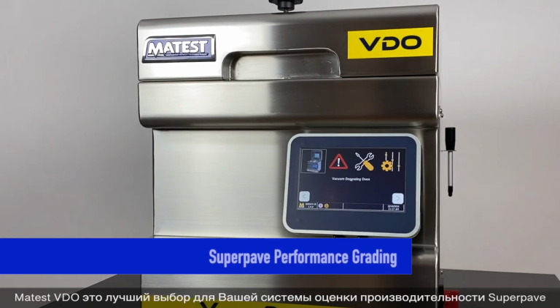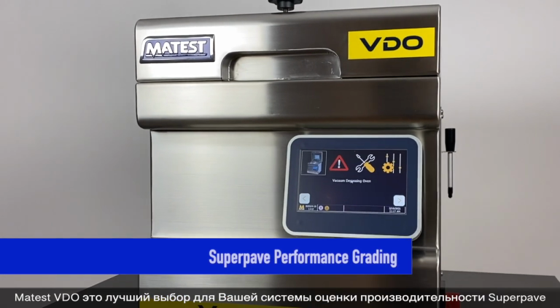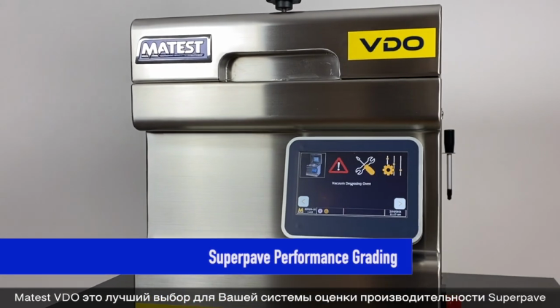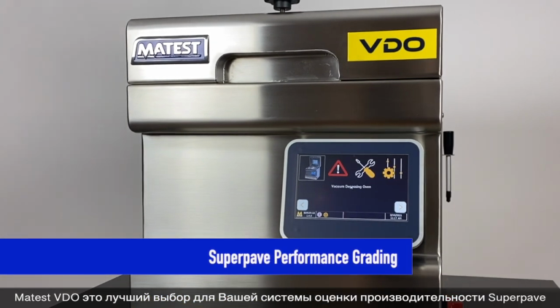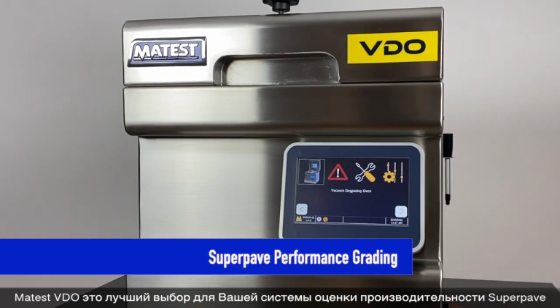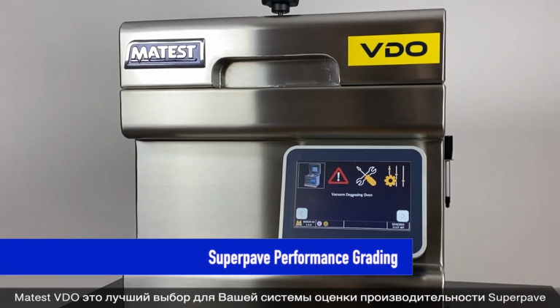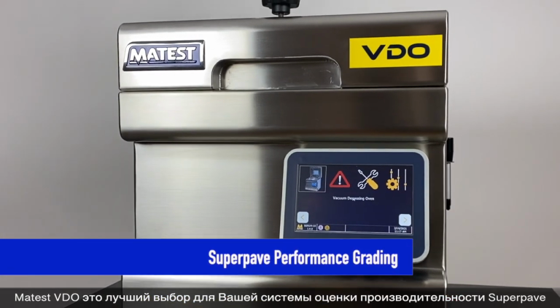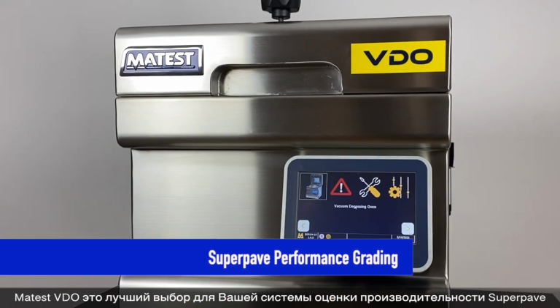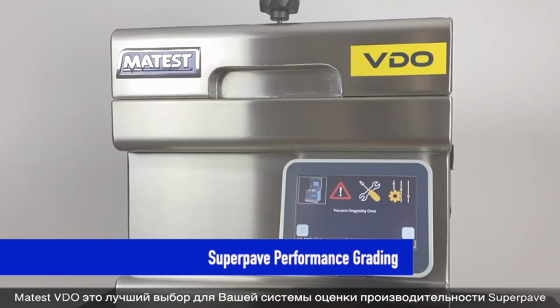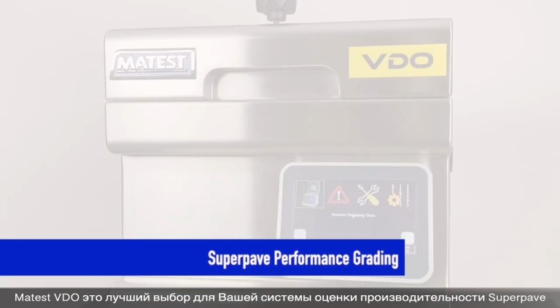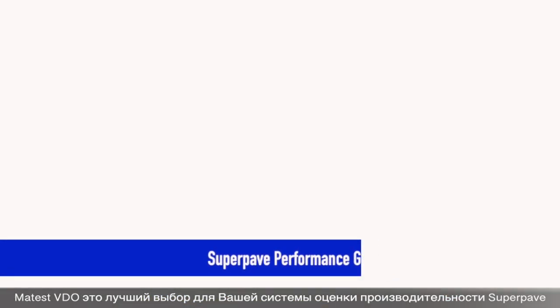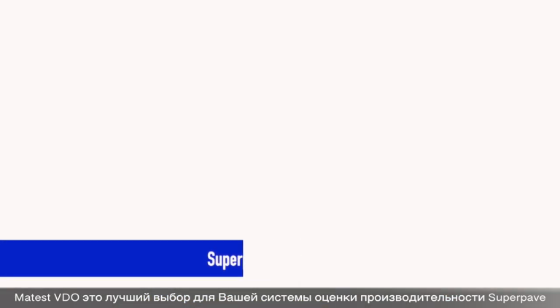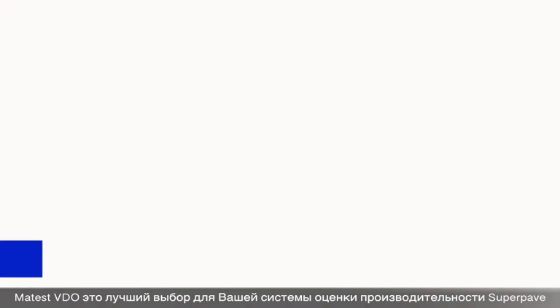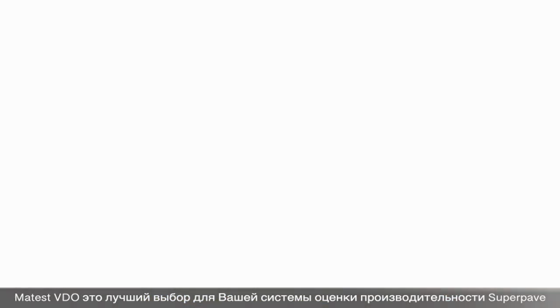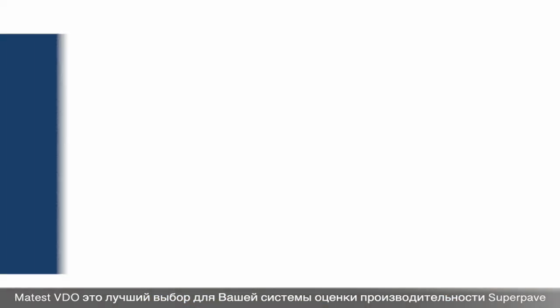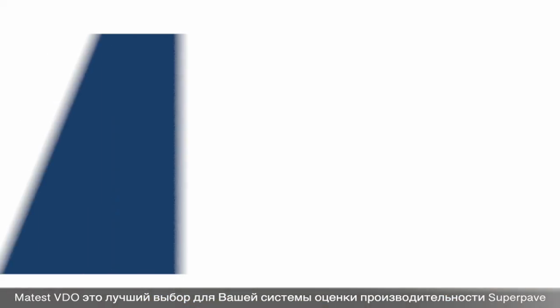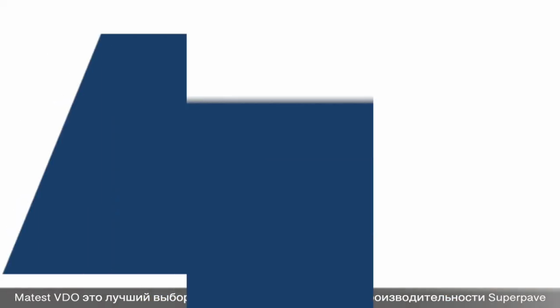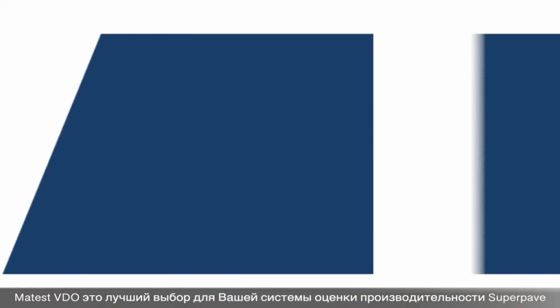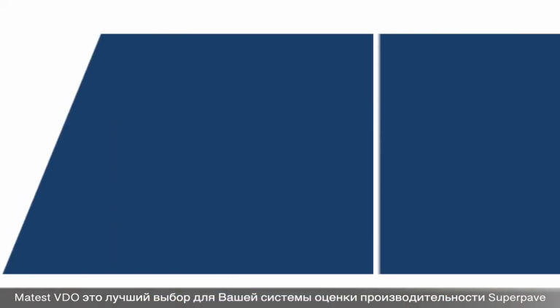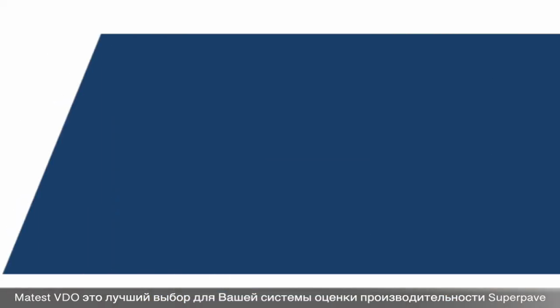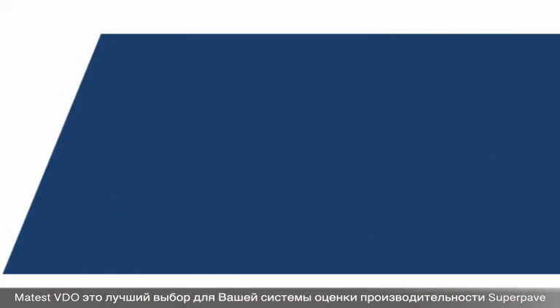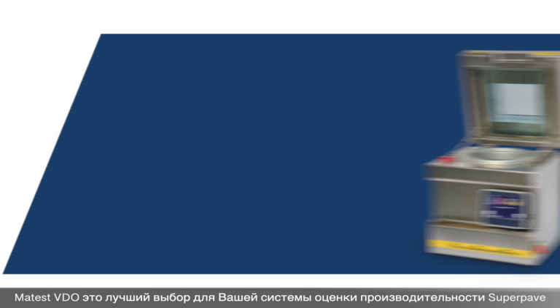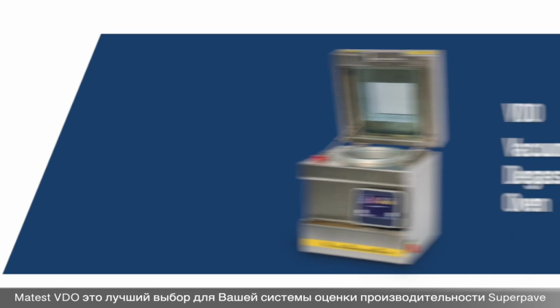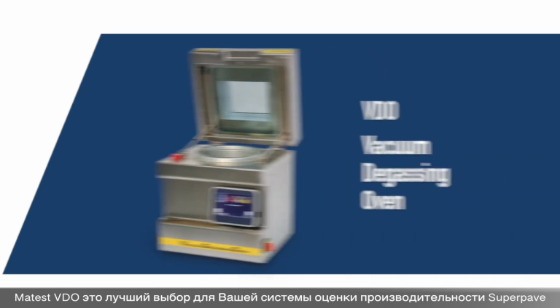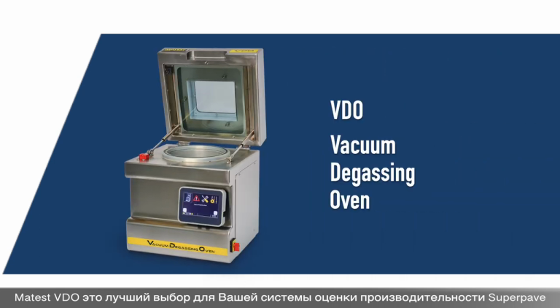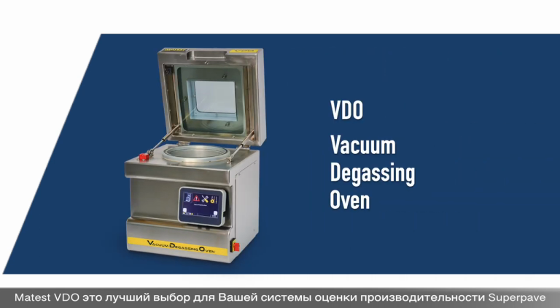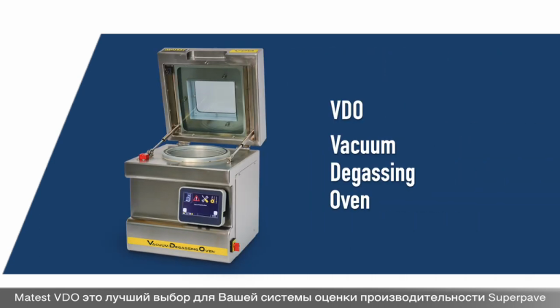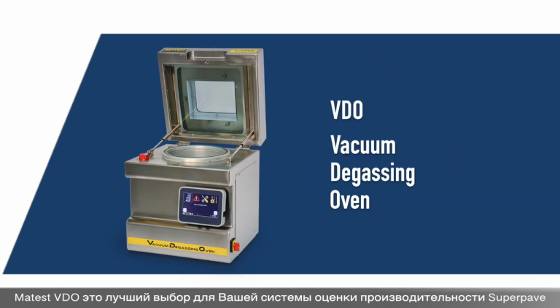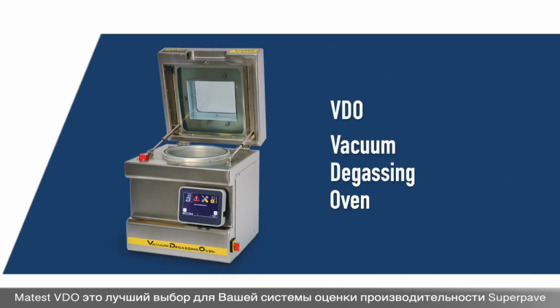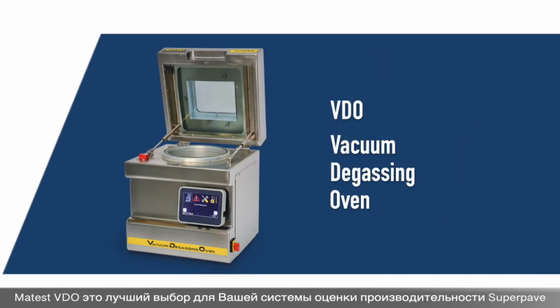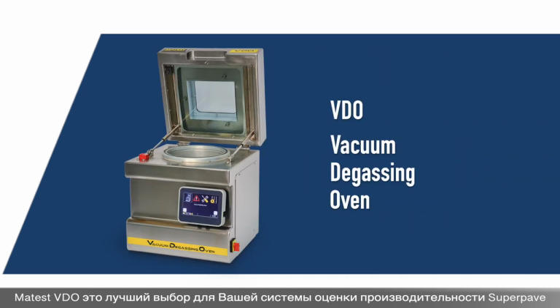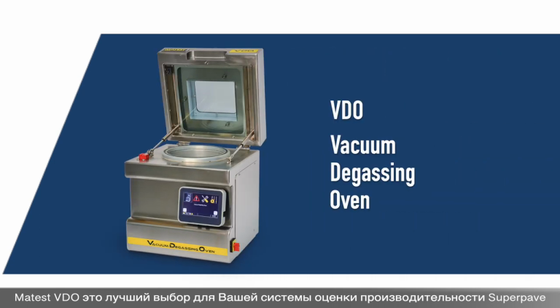Maytest VDO is the best choice for being part of your SuperPave performance grading system.